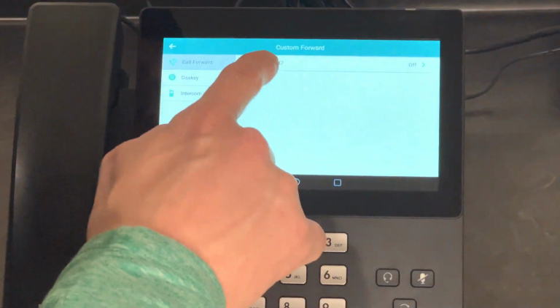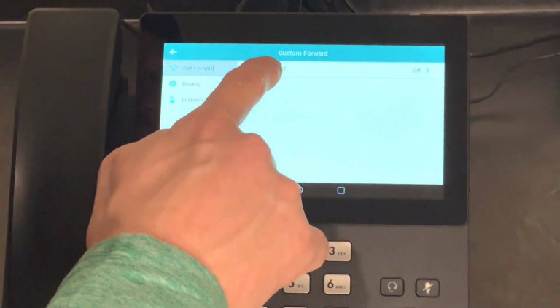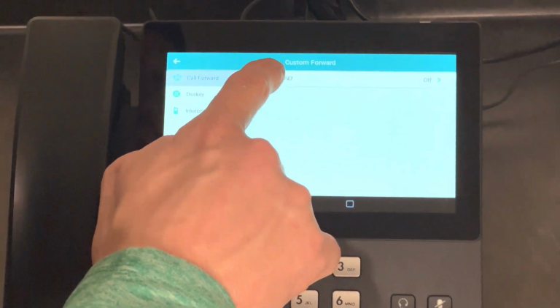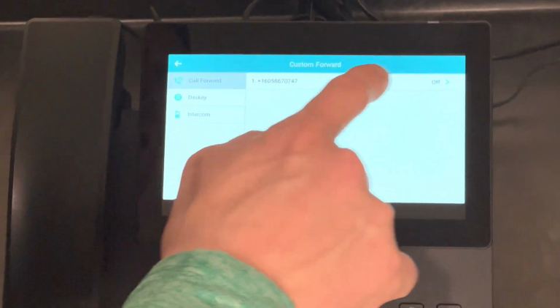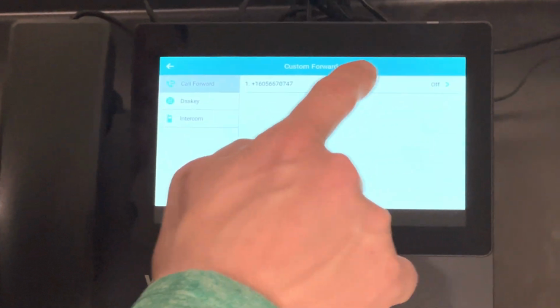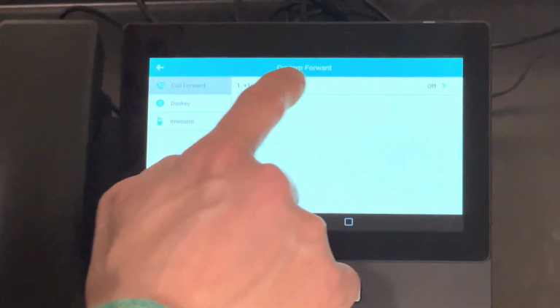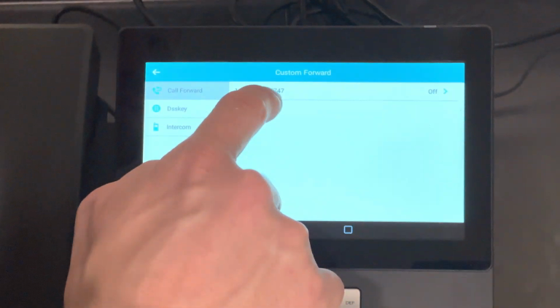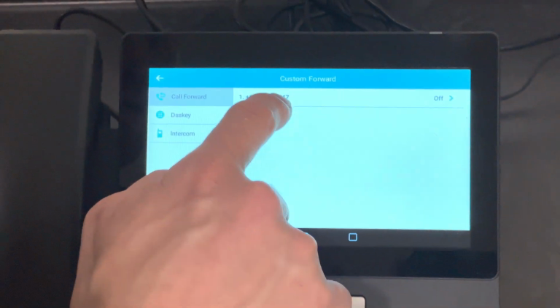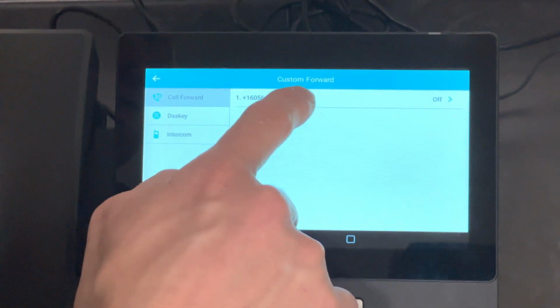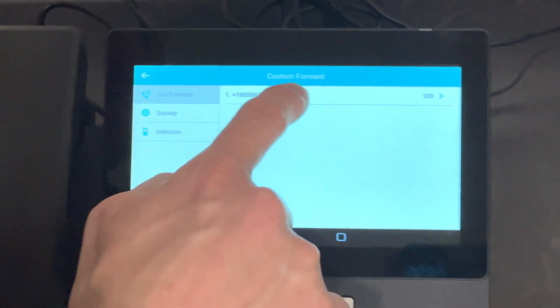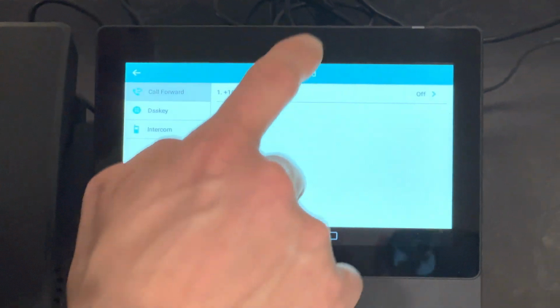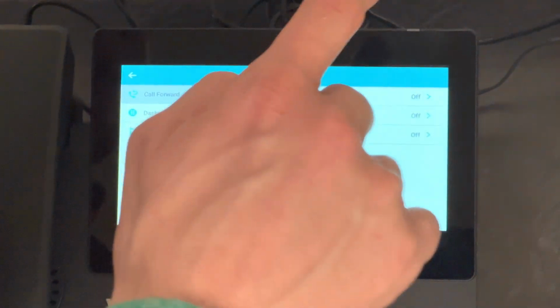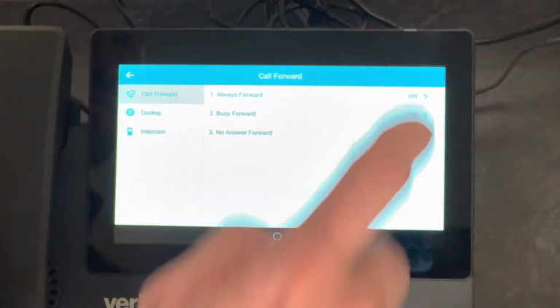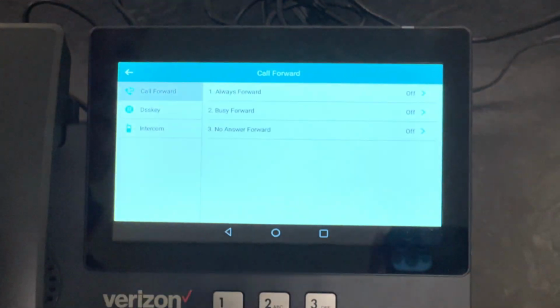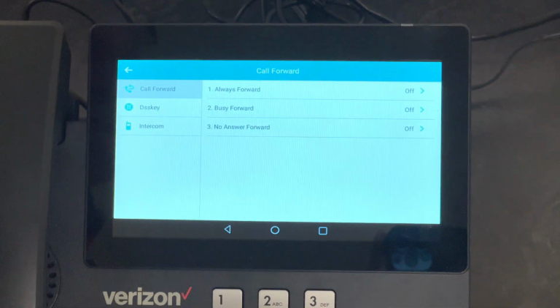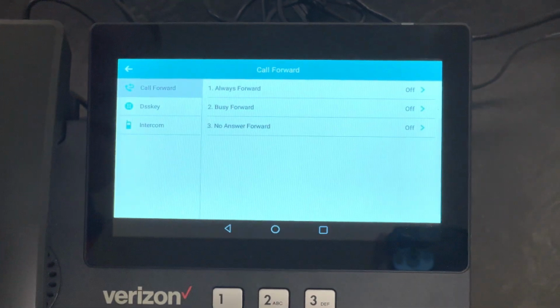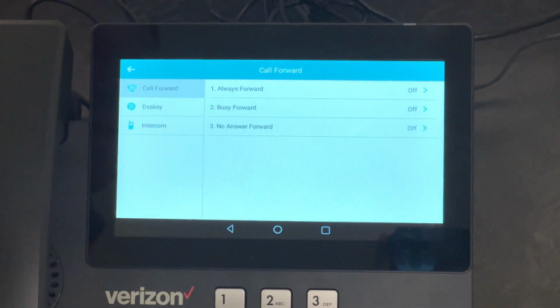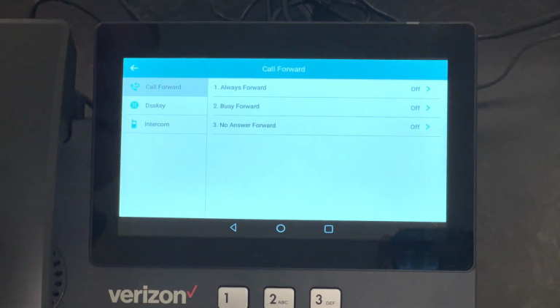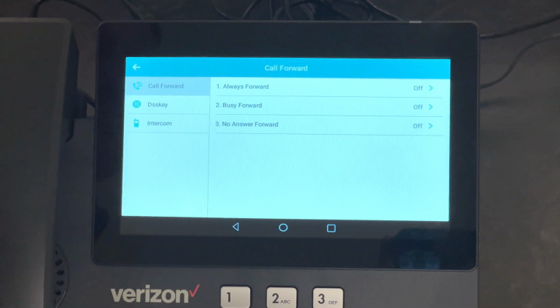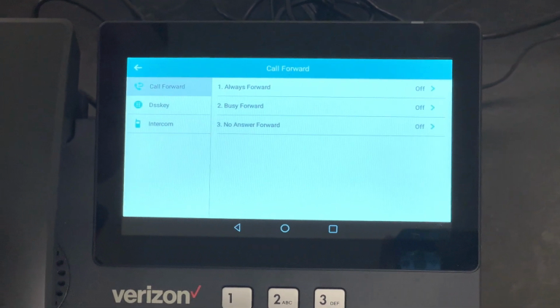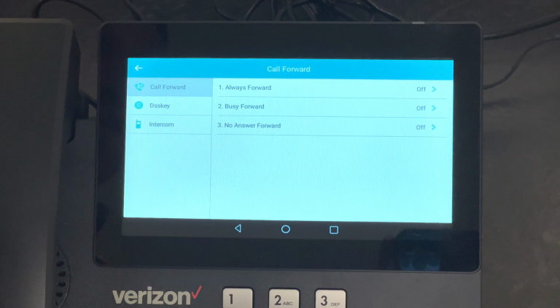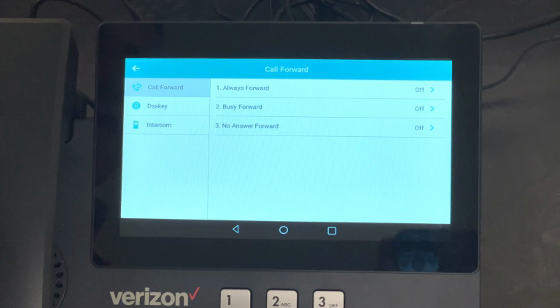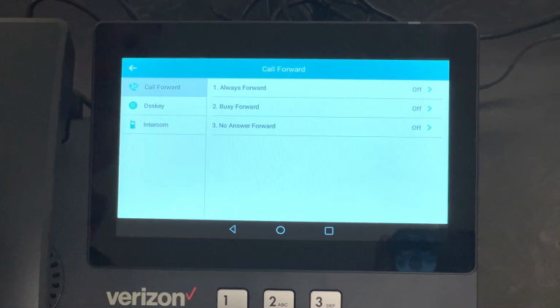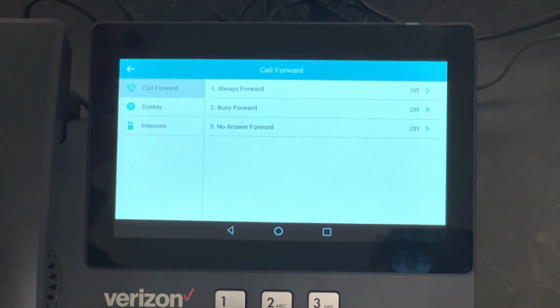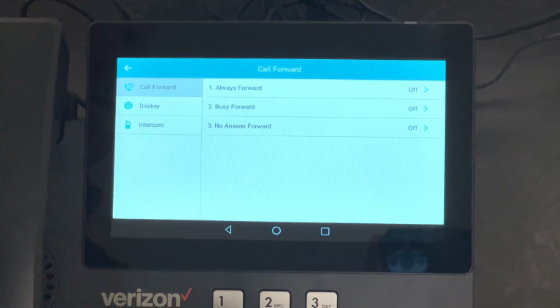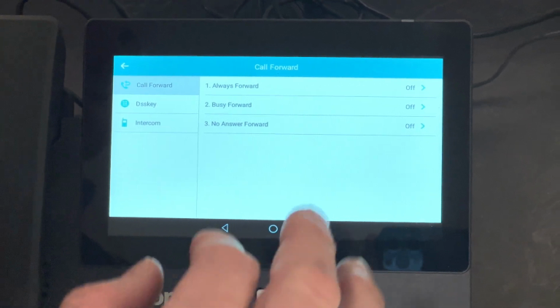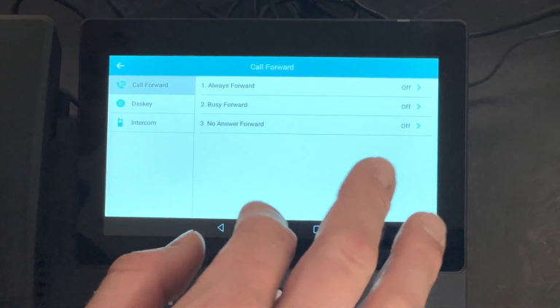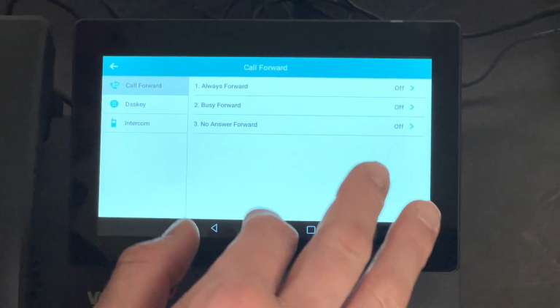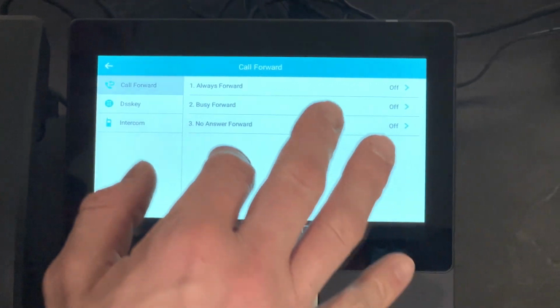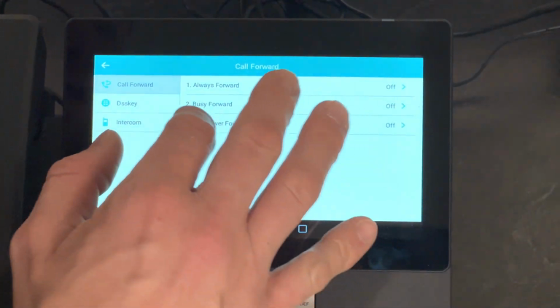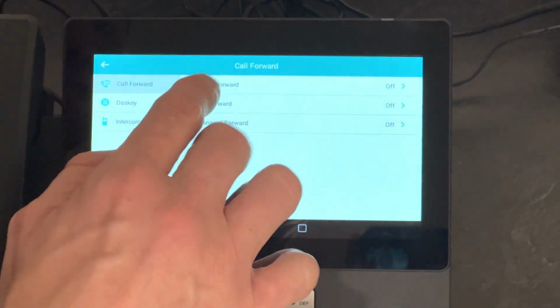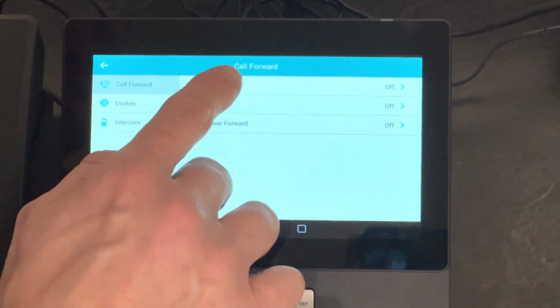At the top, it'll show that you've got to toggle it on, so you push that. Then there are three different options.